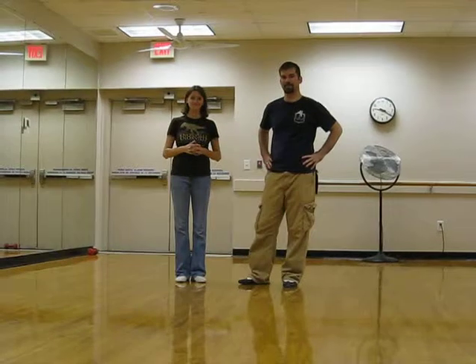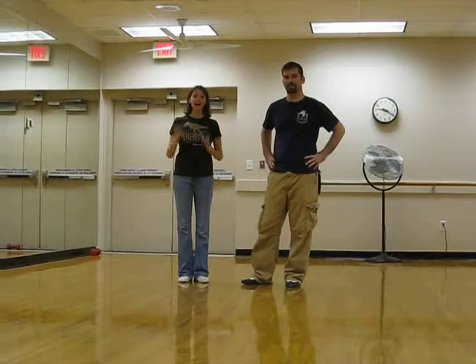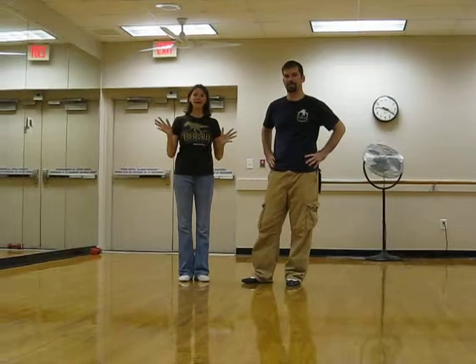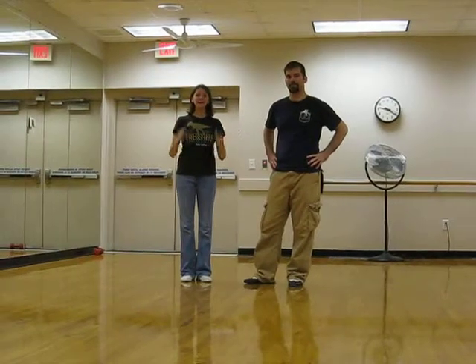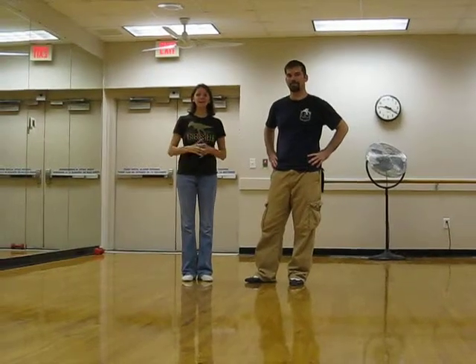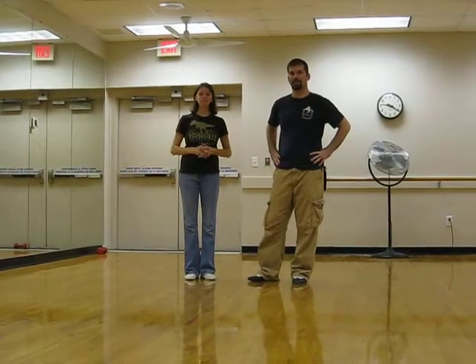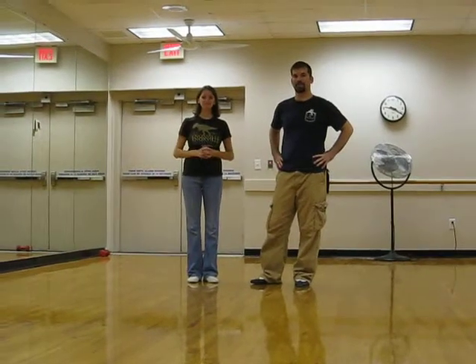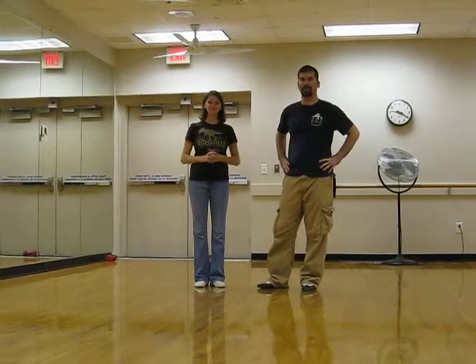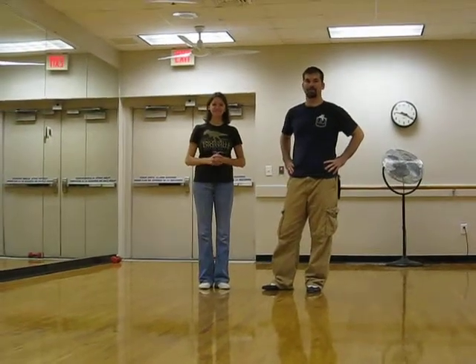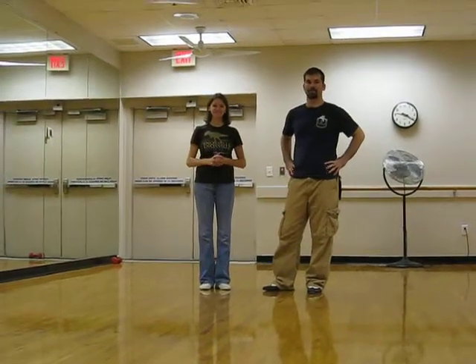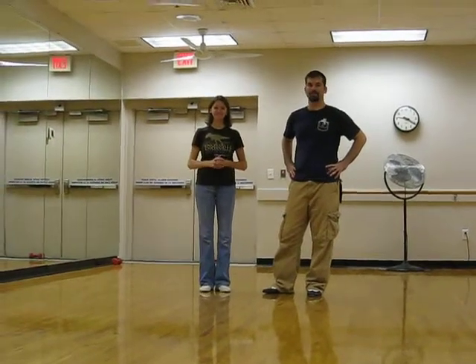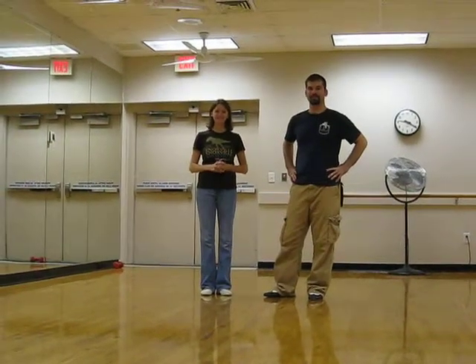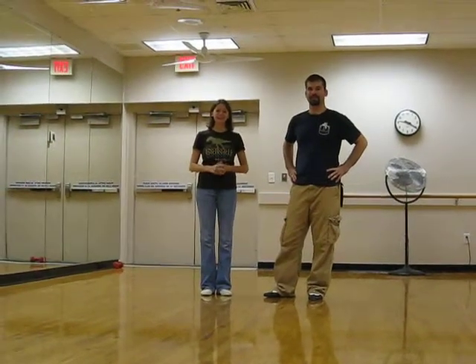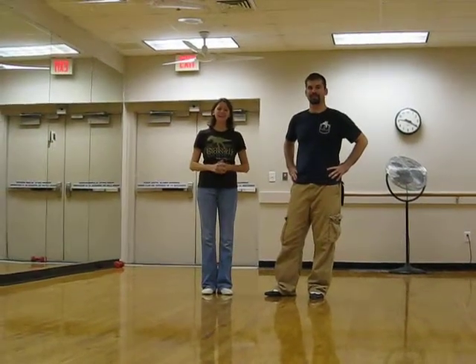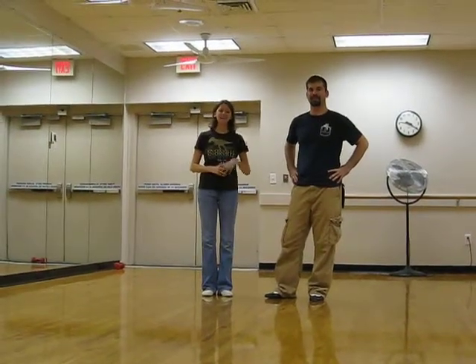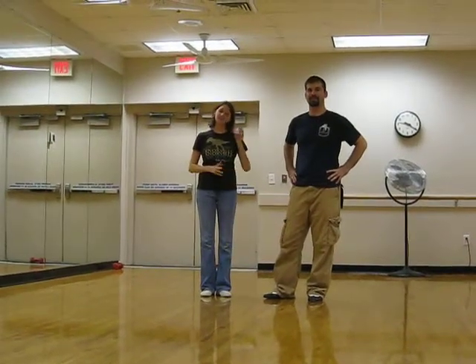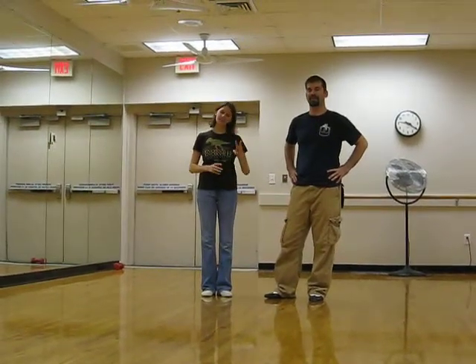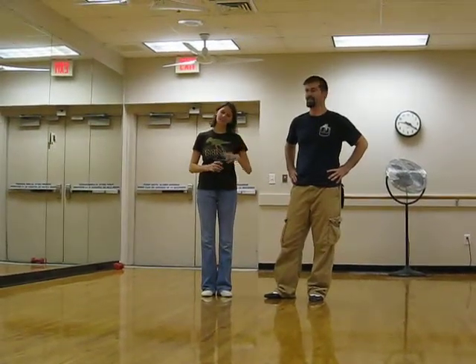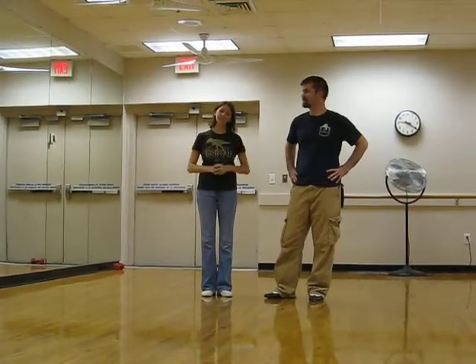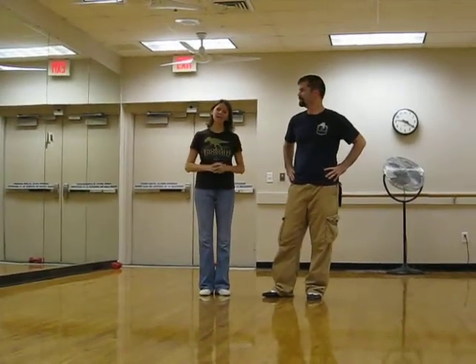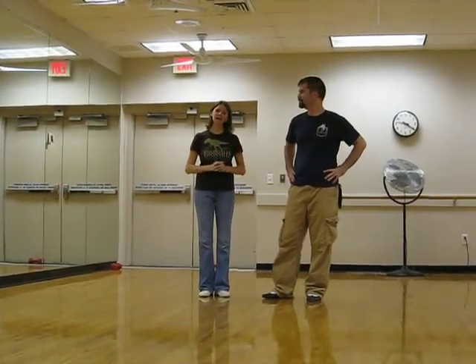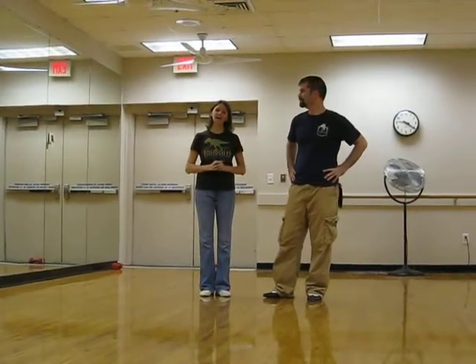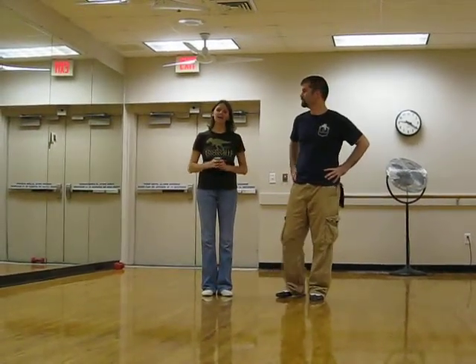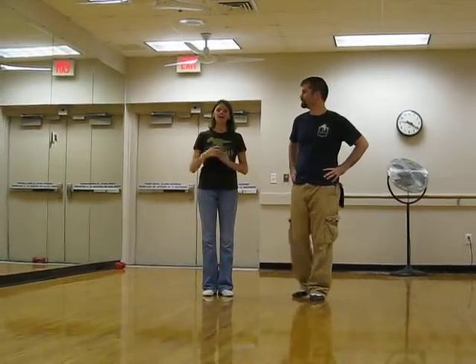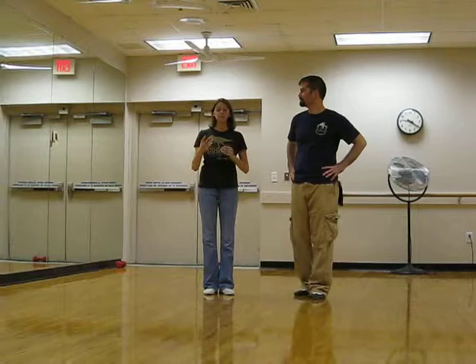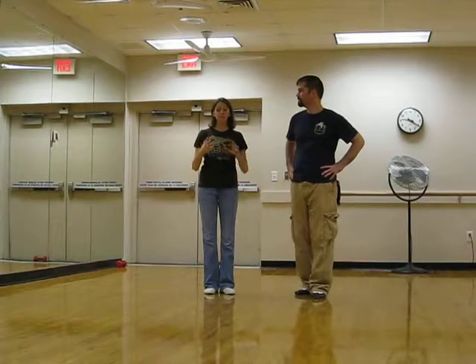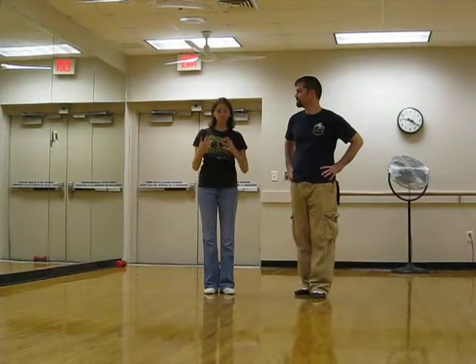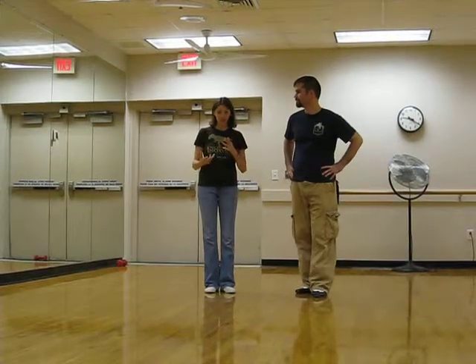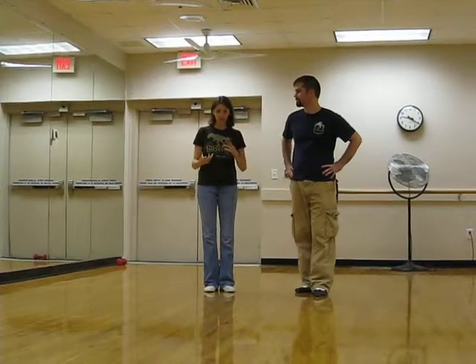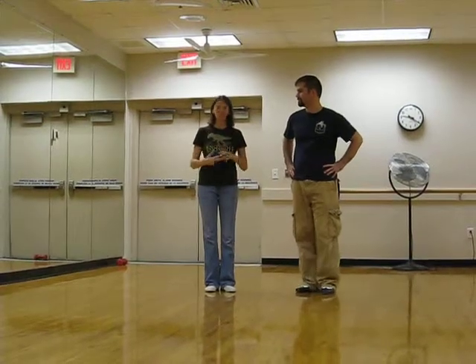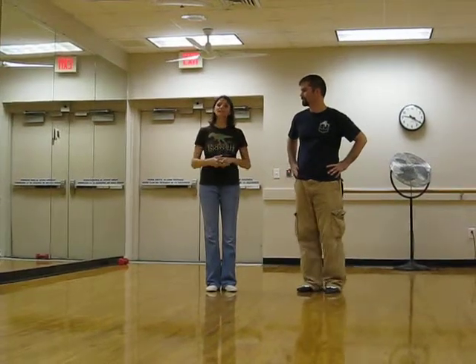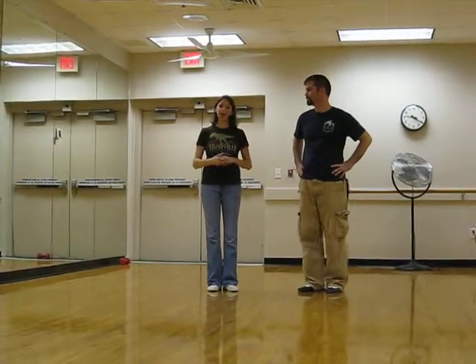Hi, I'm Tabitha. And I'm Gabriel. And this is week three of our beginner-intermediate class.